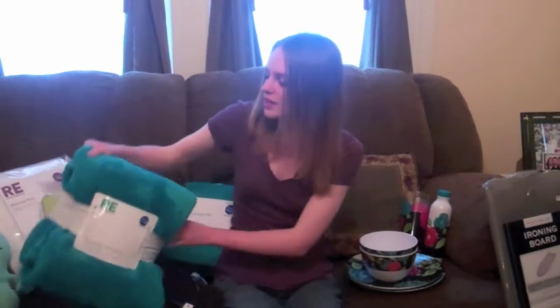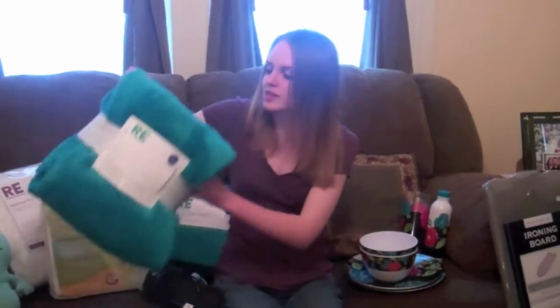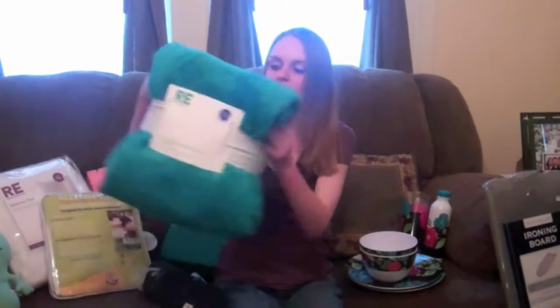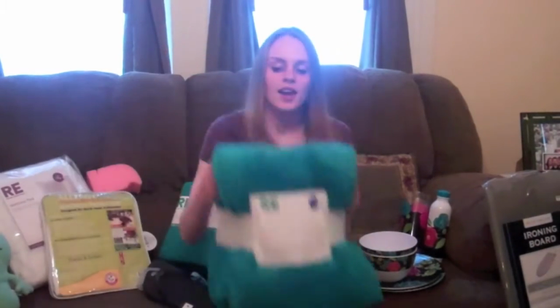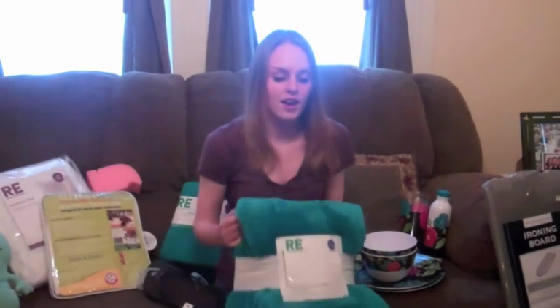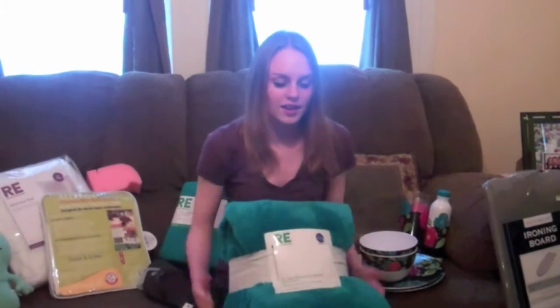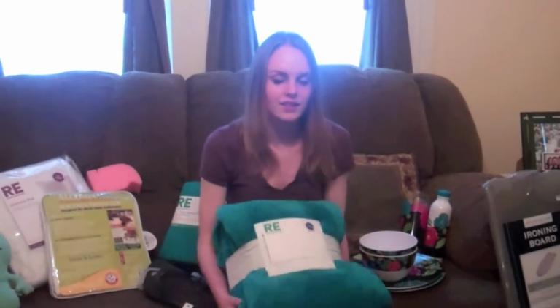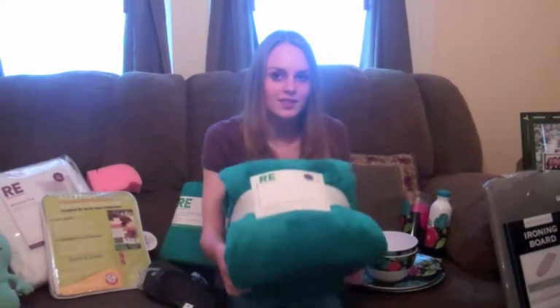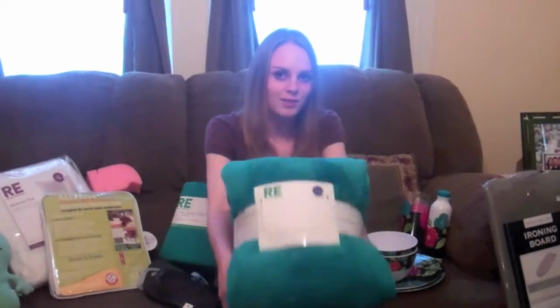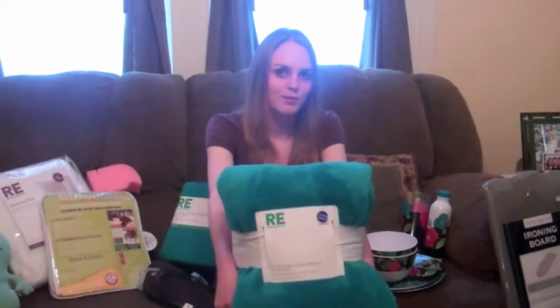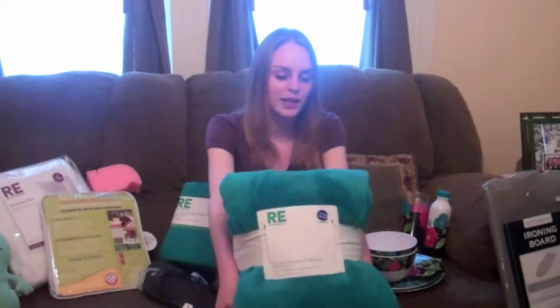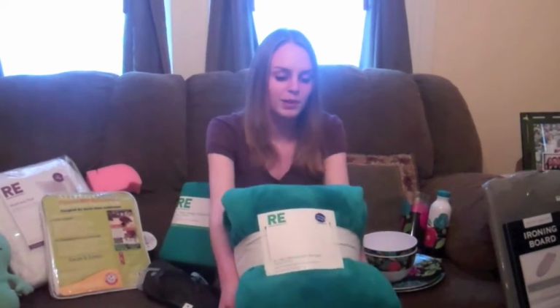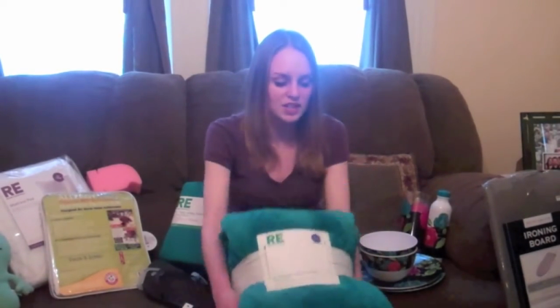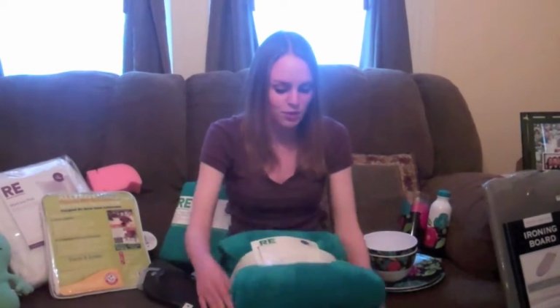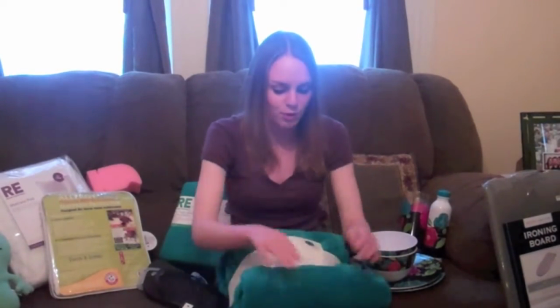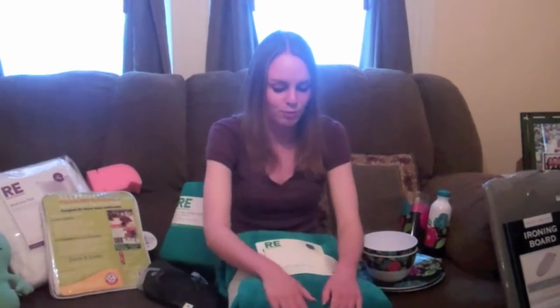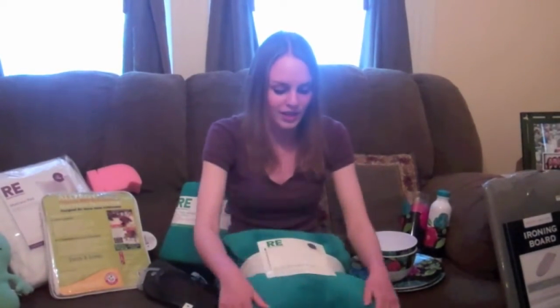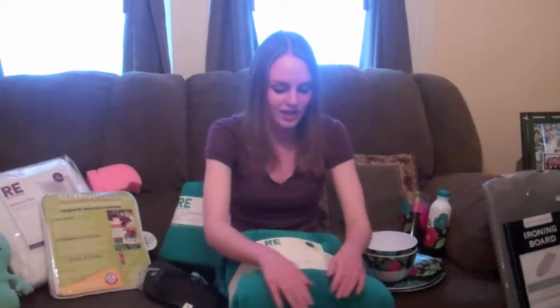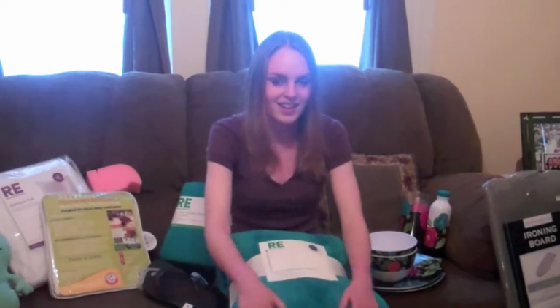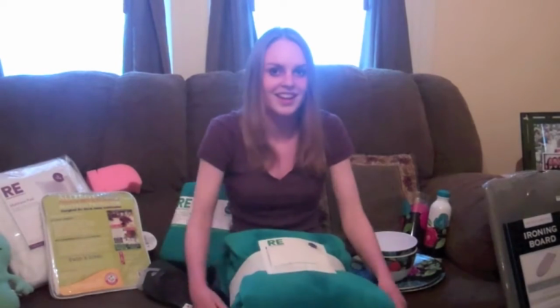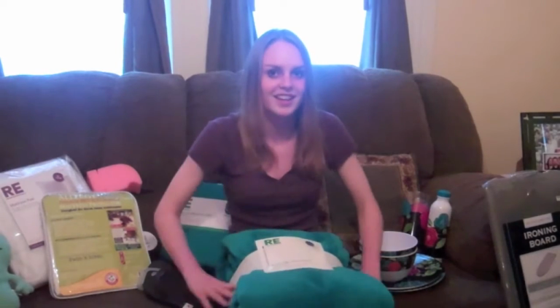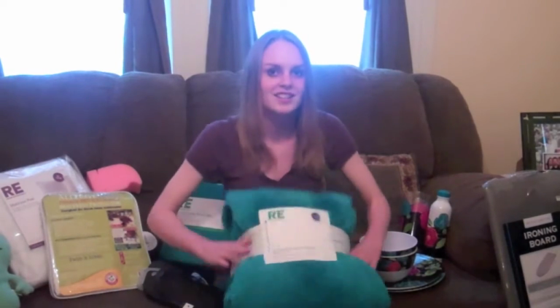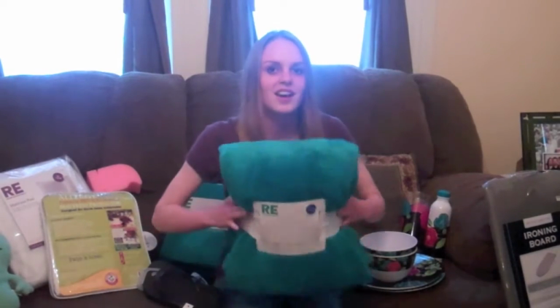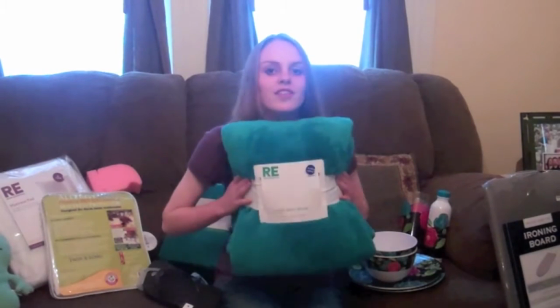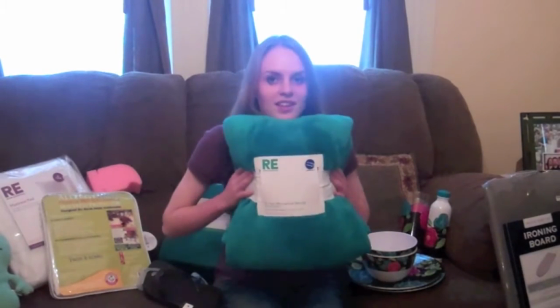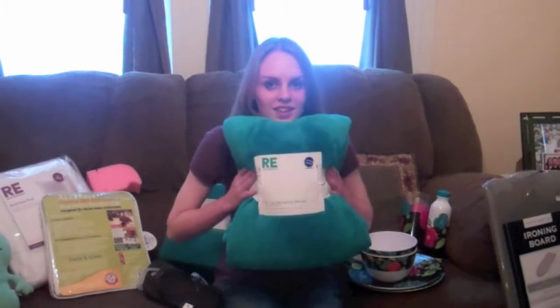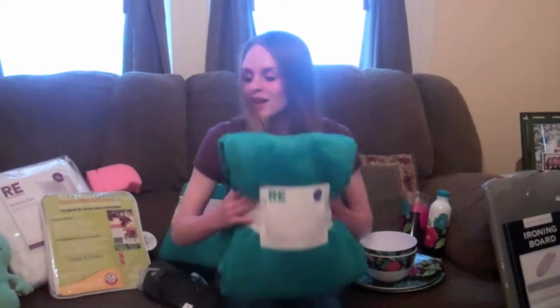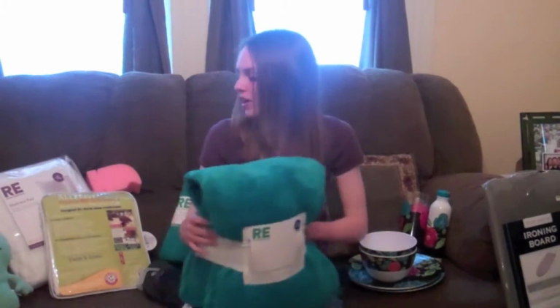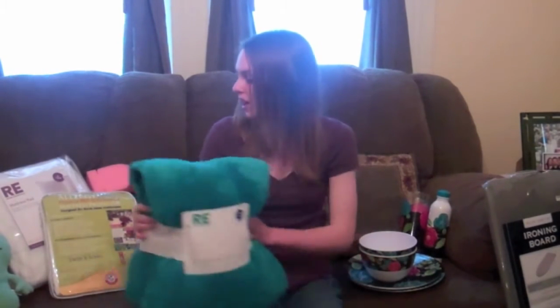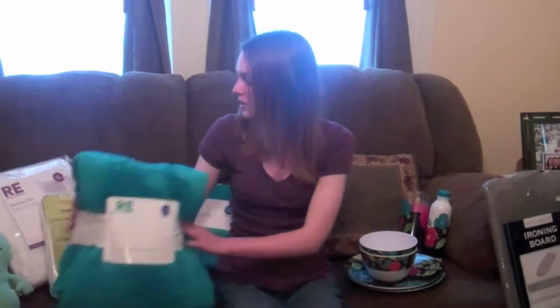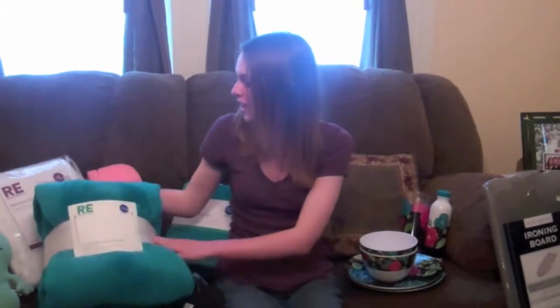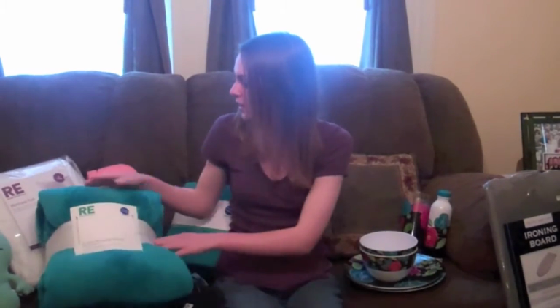Here's a big plush throw blanket. I like it, it's soft. I'm gonna get a lot of use out of it.